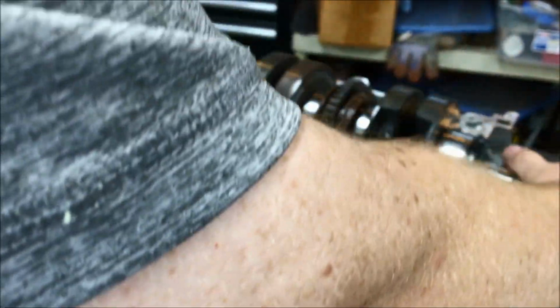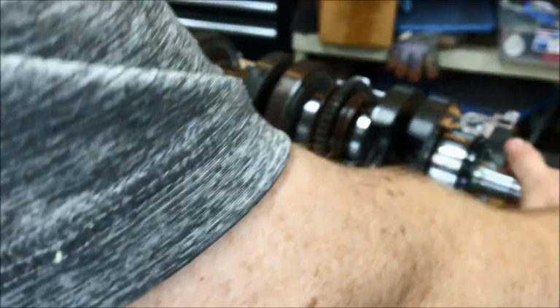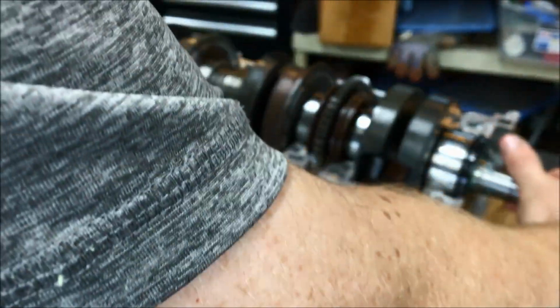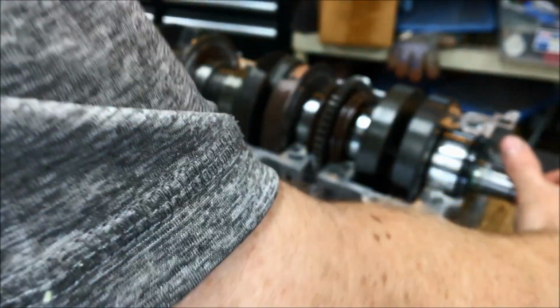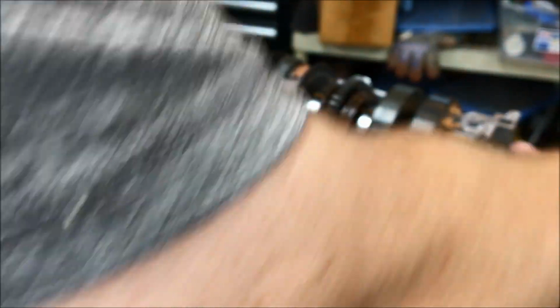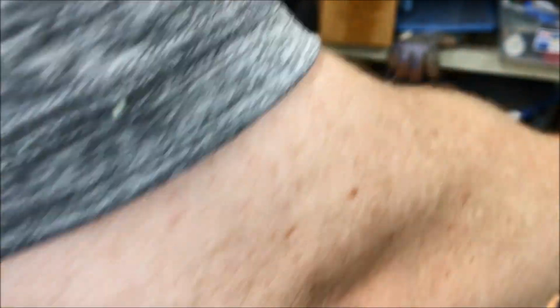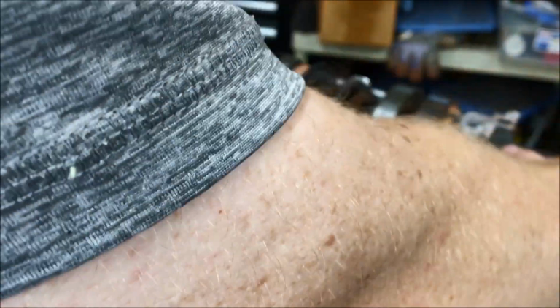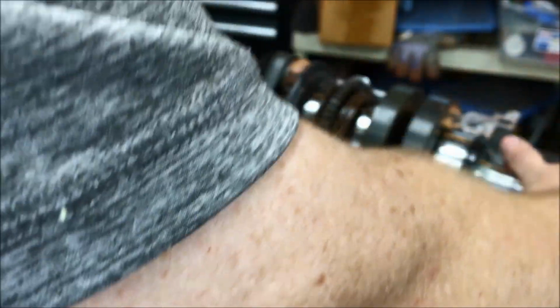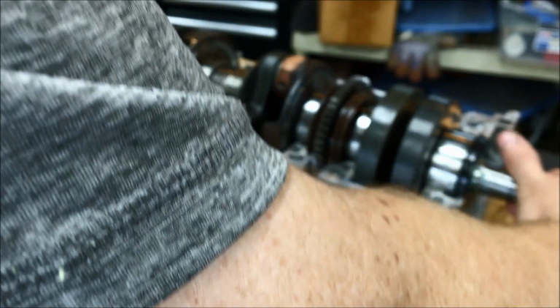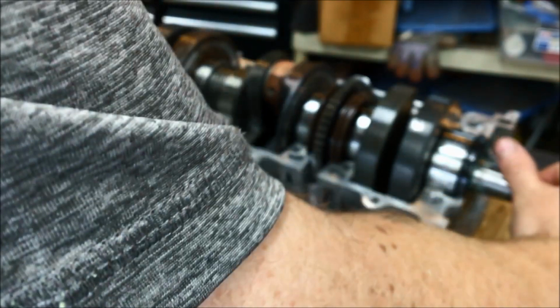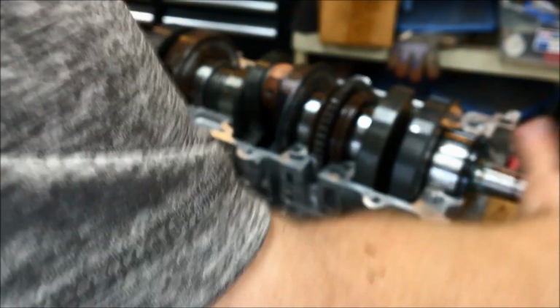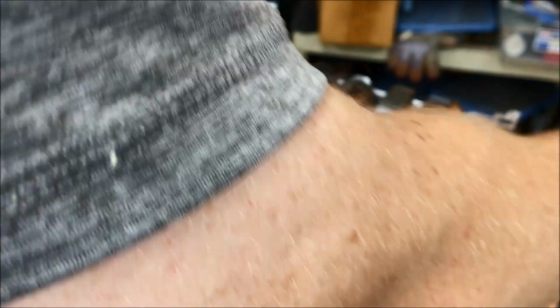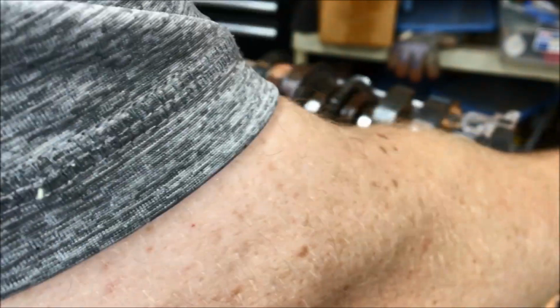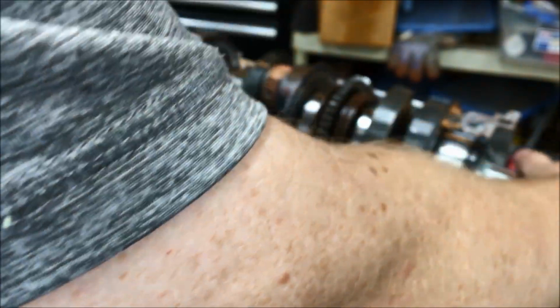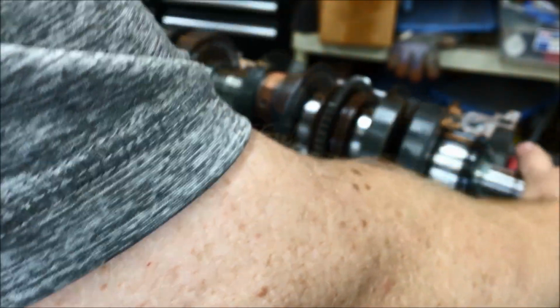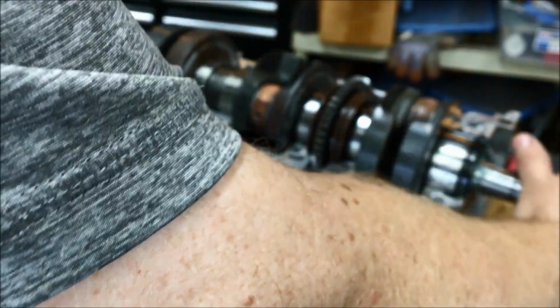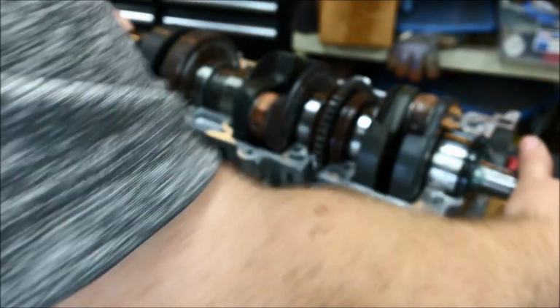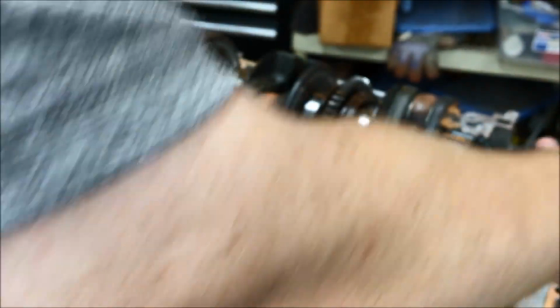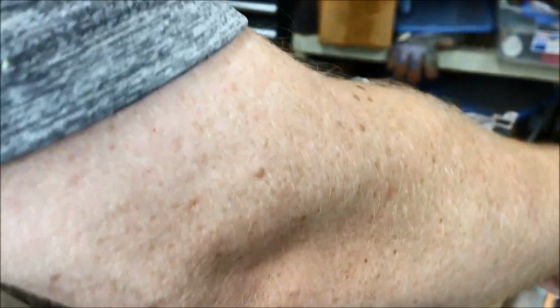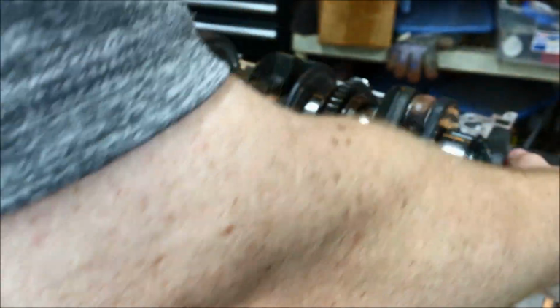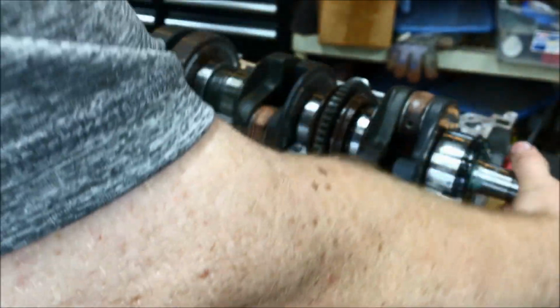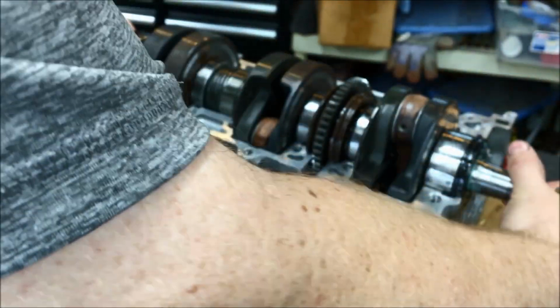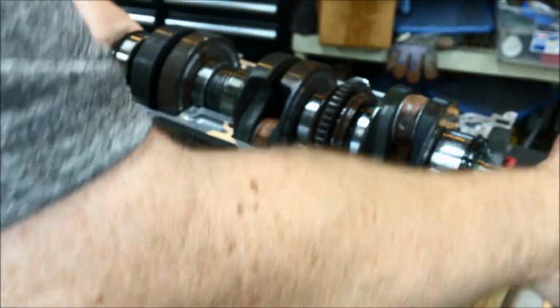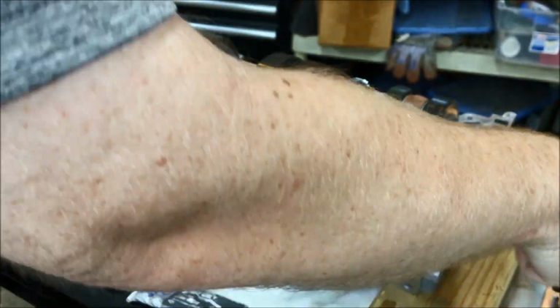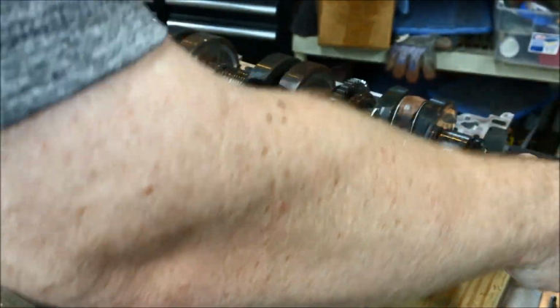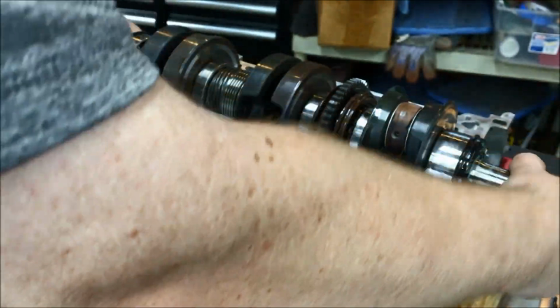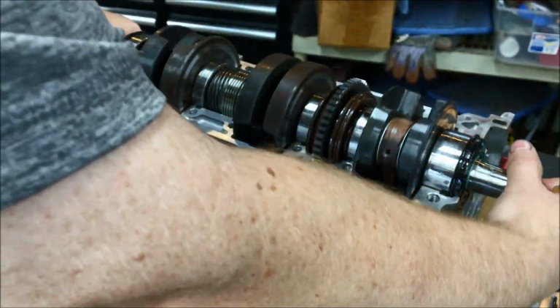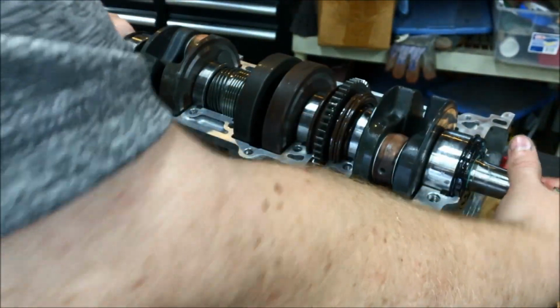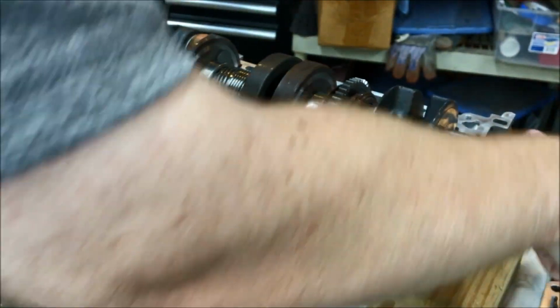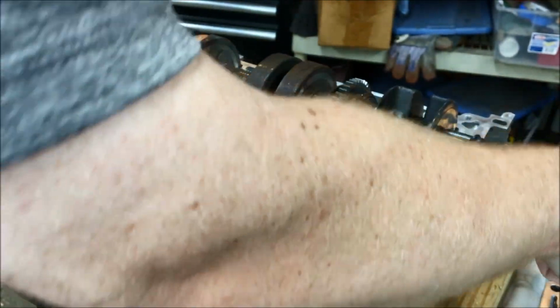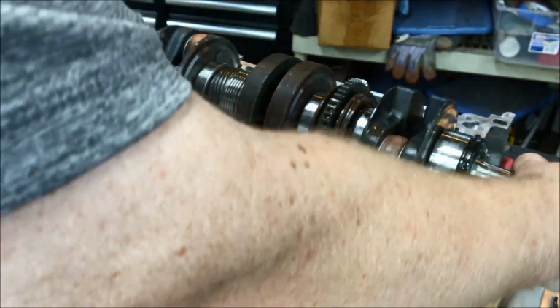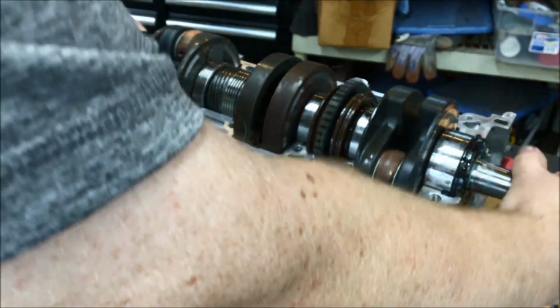With everything dropped in, go ahead and grab the crank and make sure everything is spinning the way it should and nothing is binding up. We look pretty good.